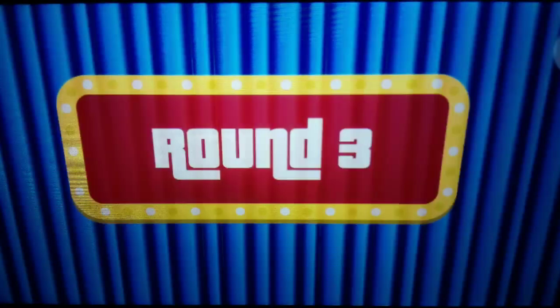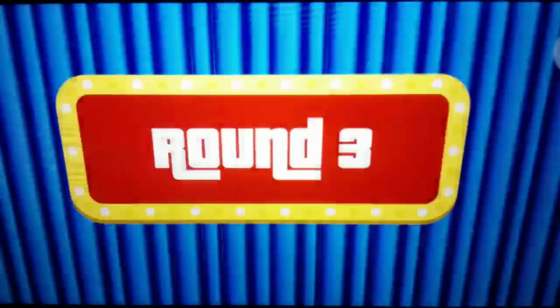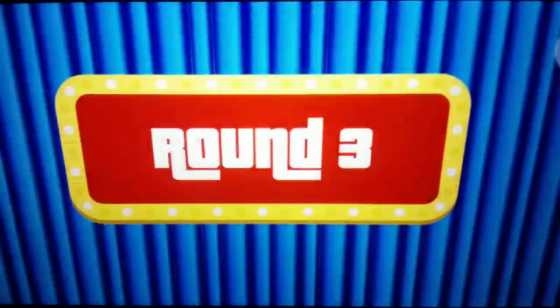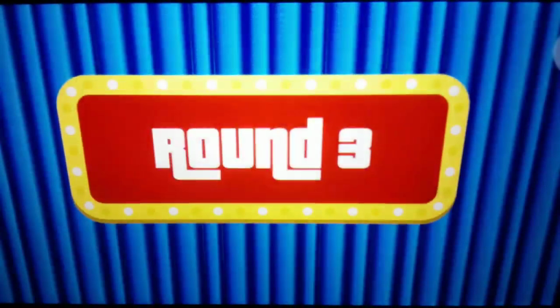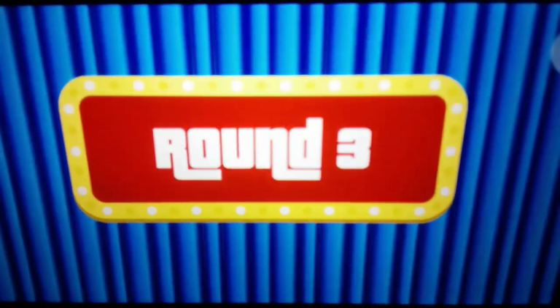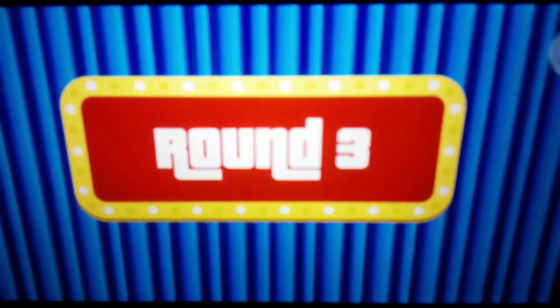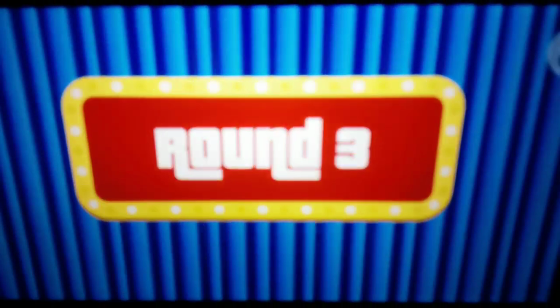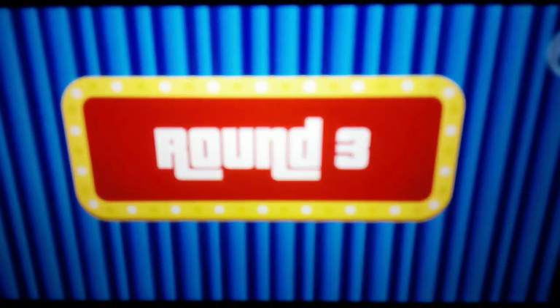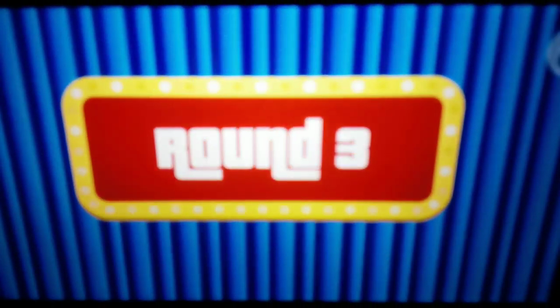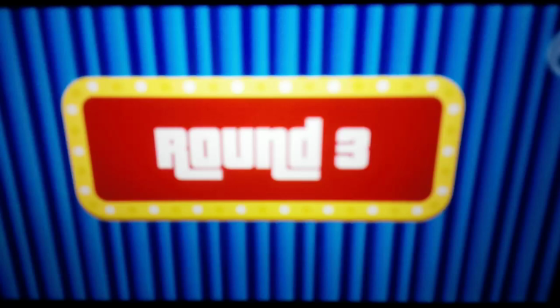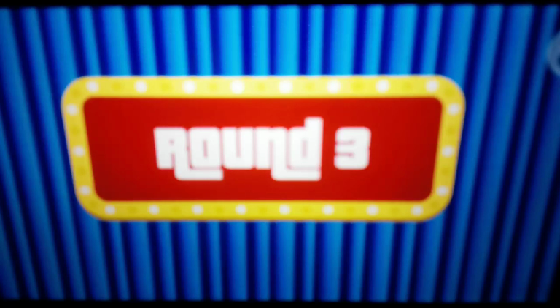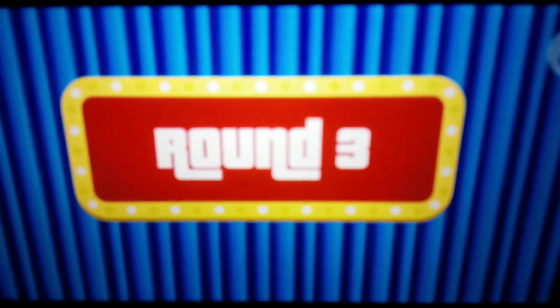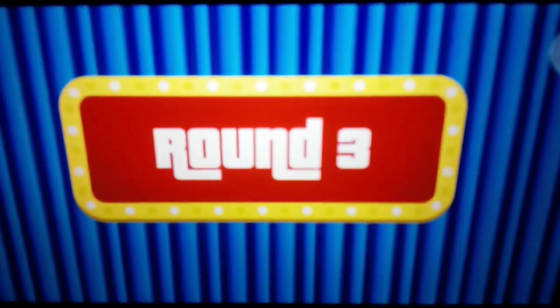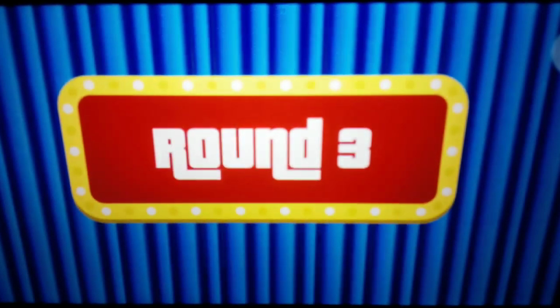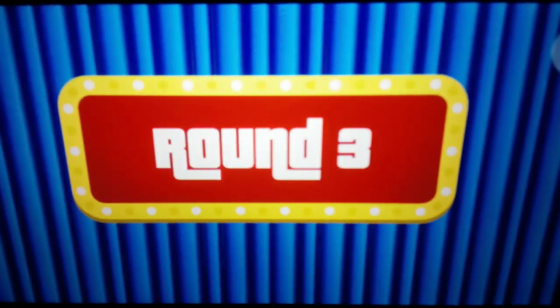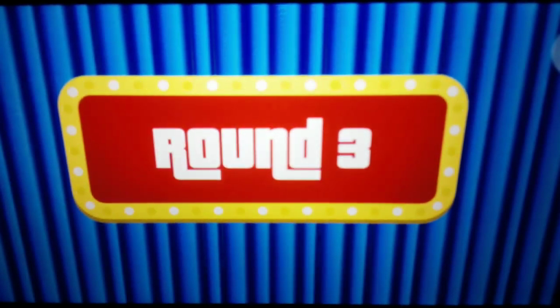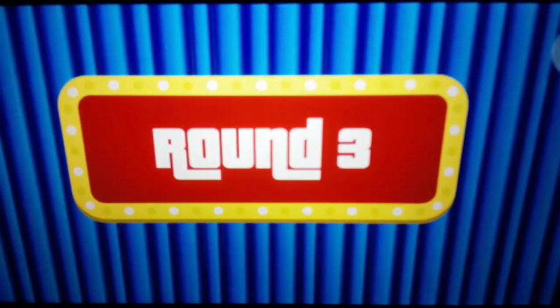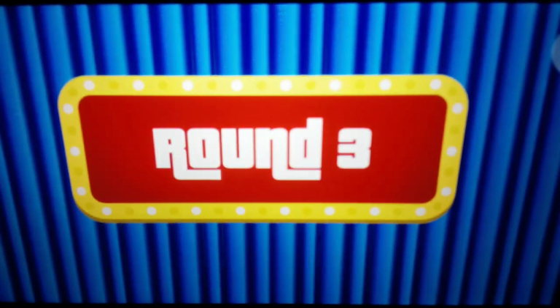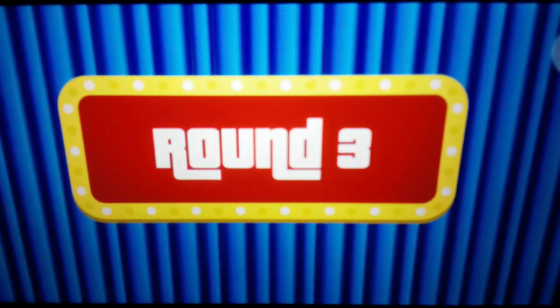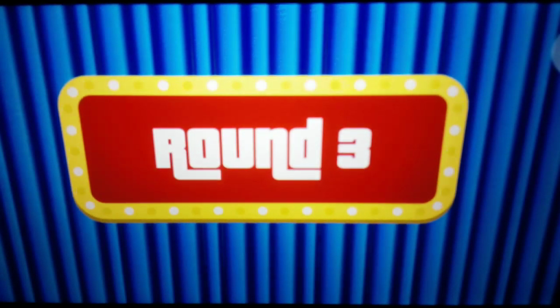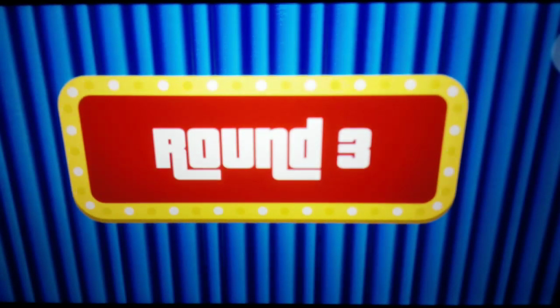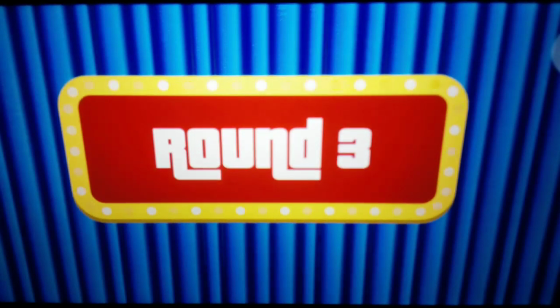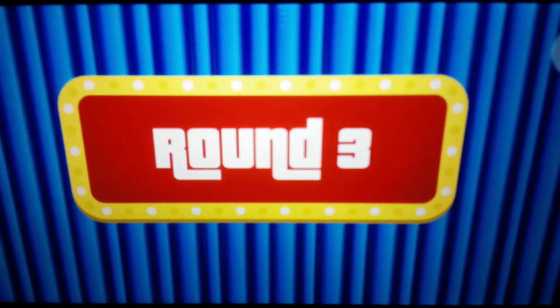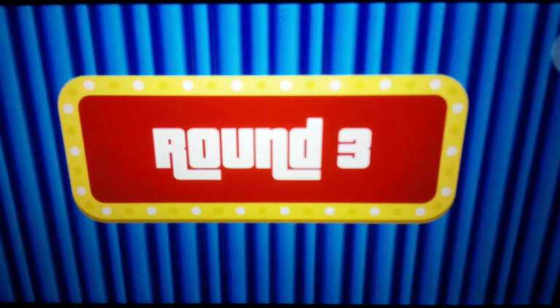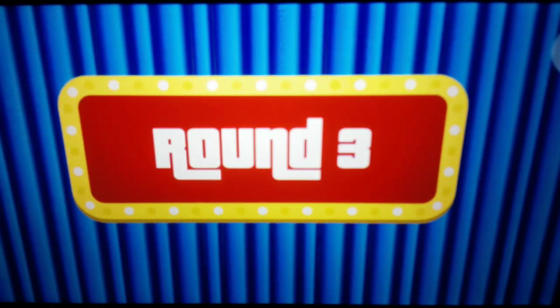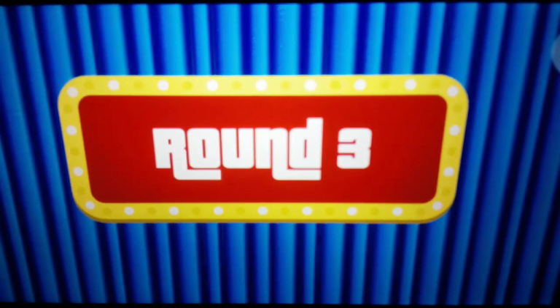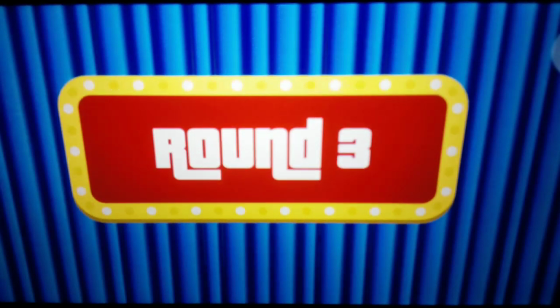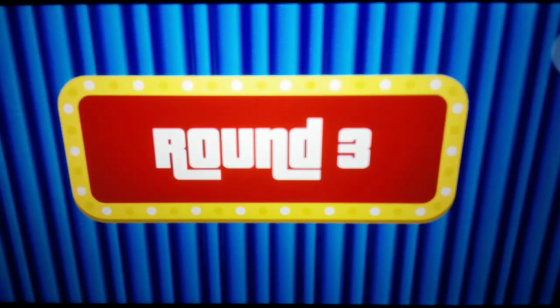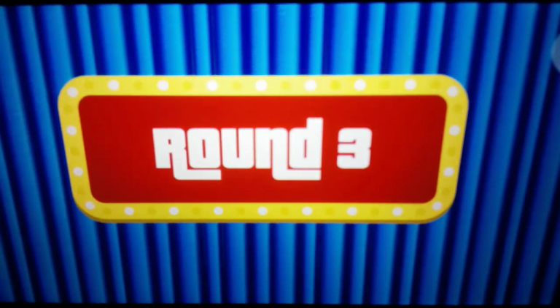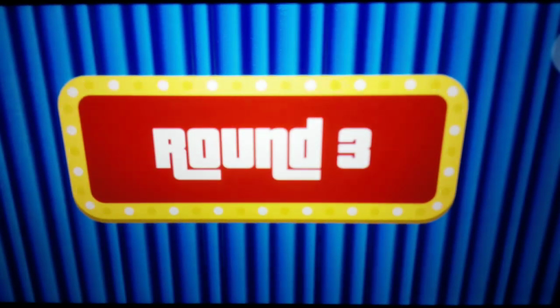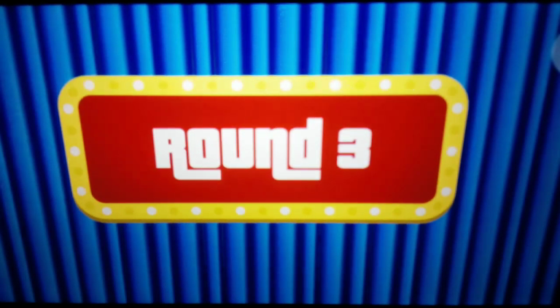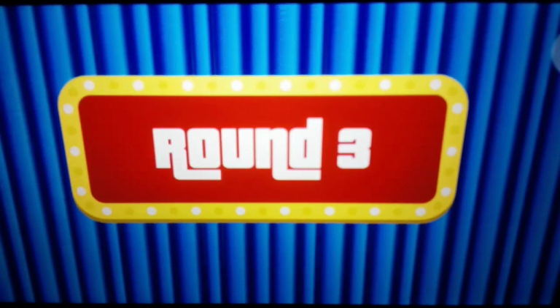Only one more round until our pricing game. Let's take a look at the scores: you have 20 points and Walter has 0.